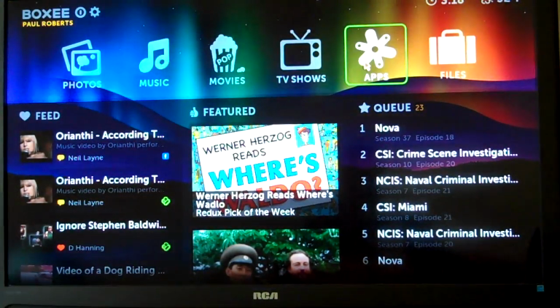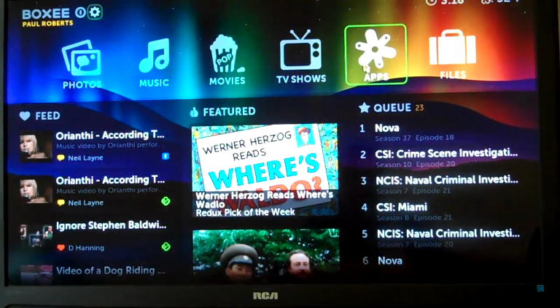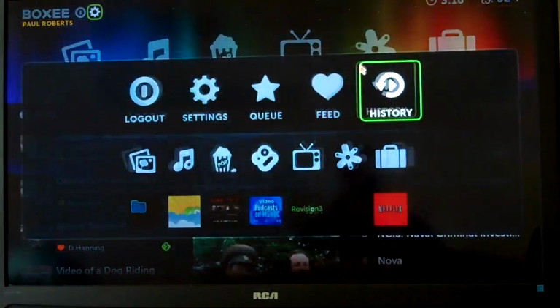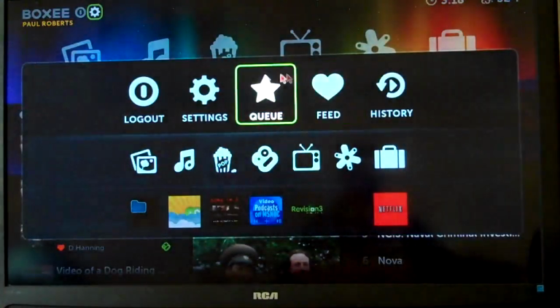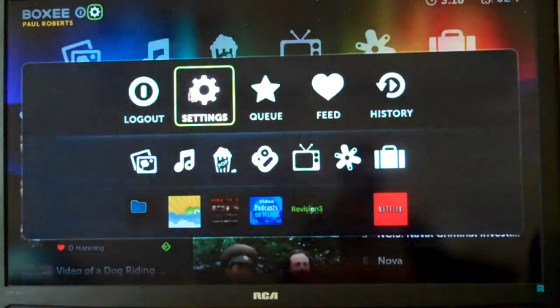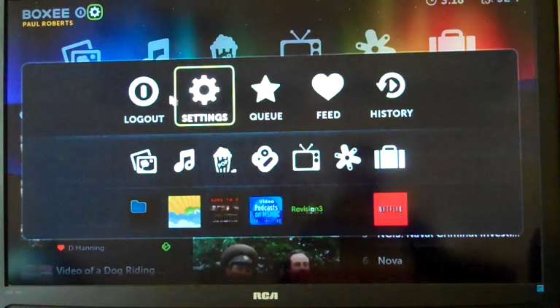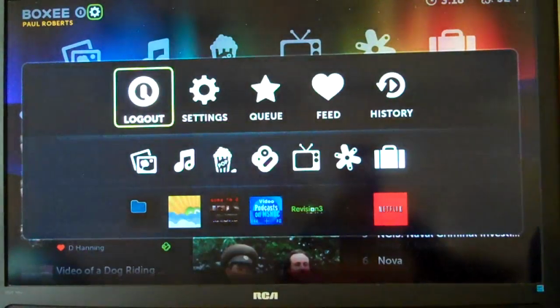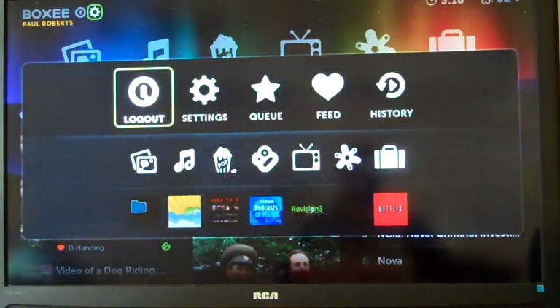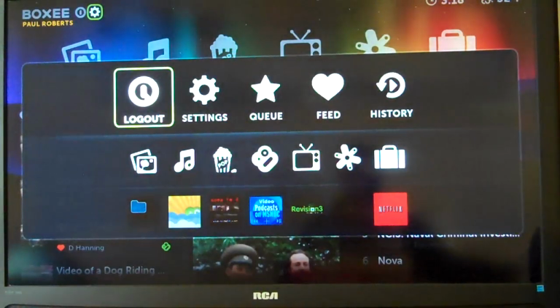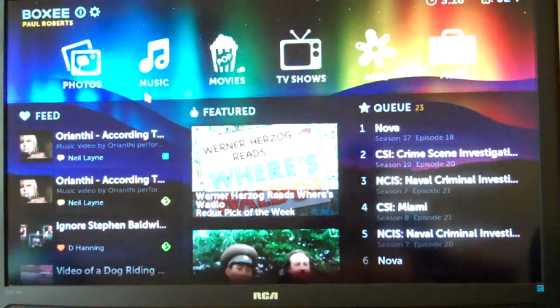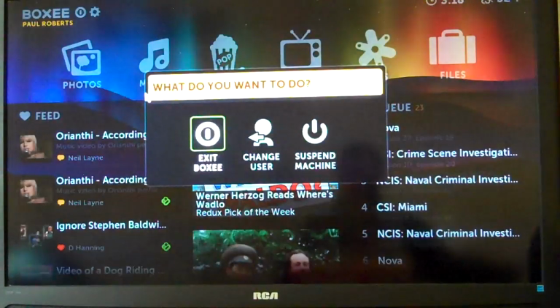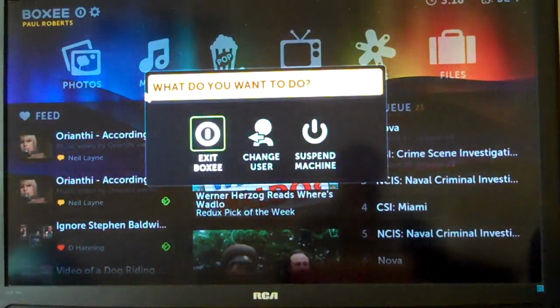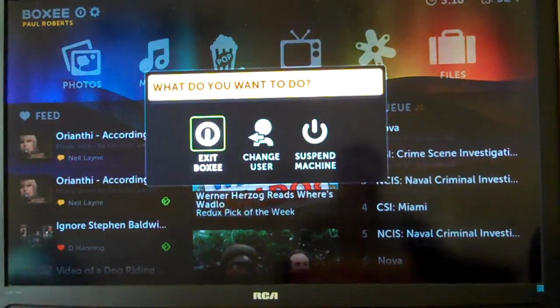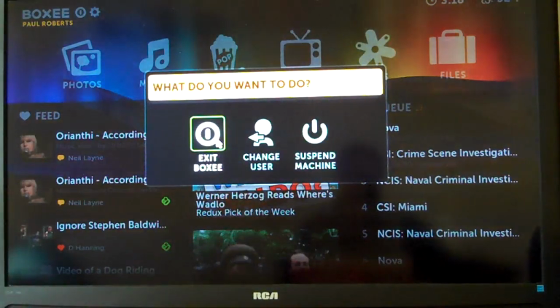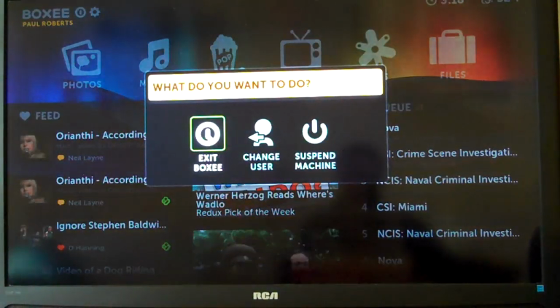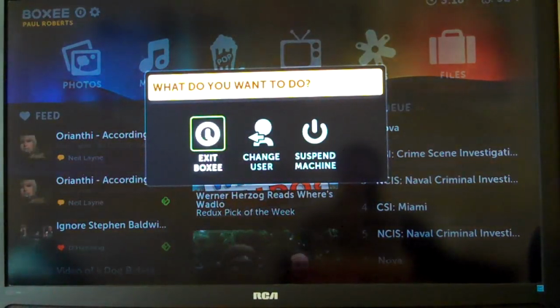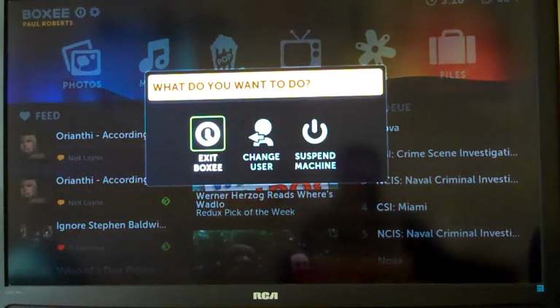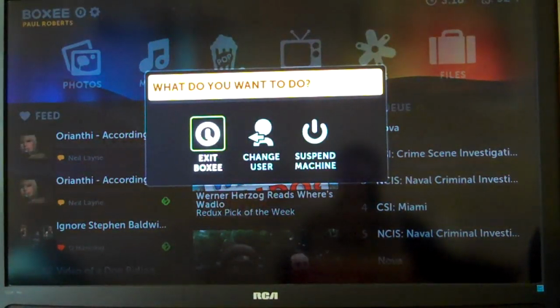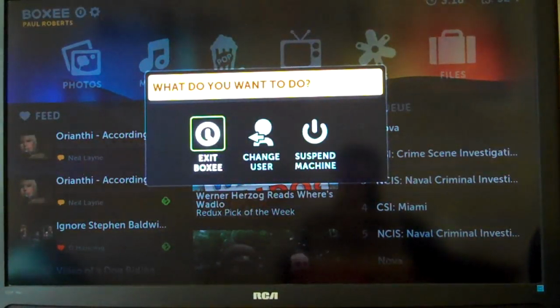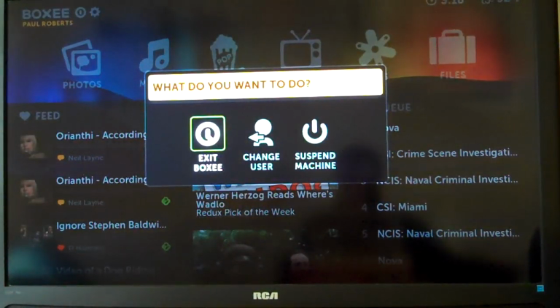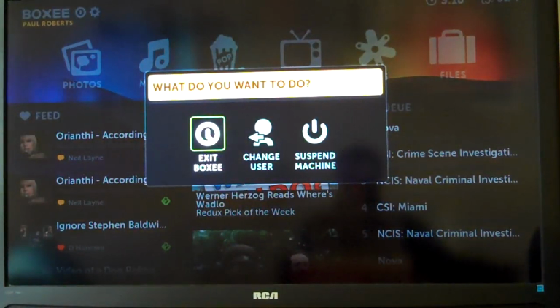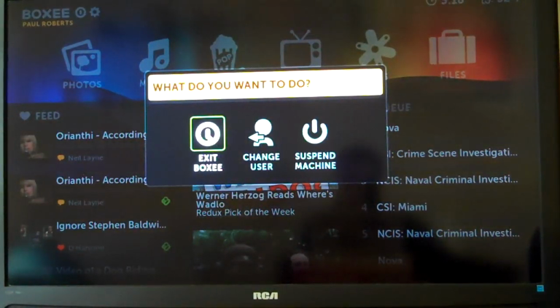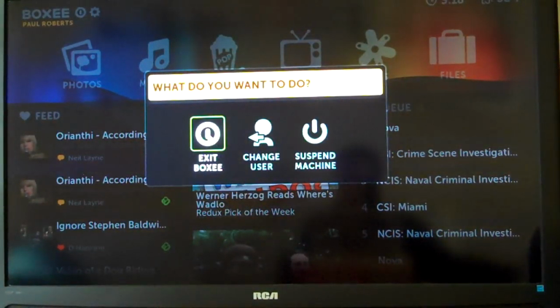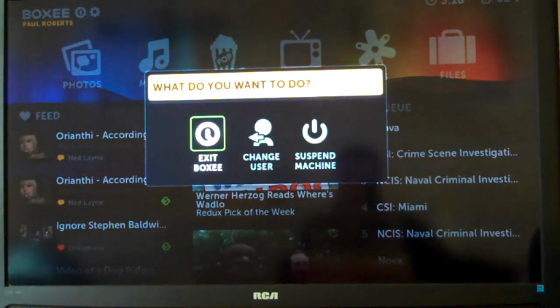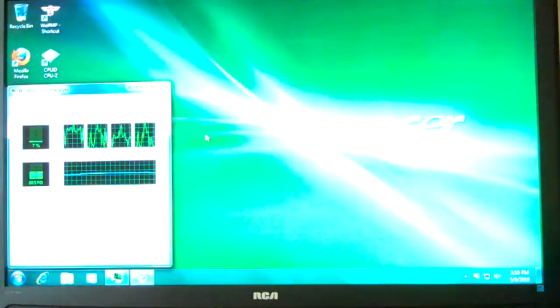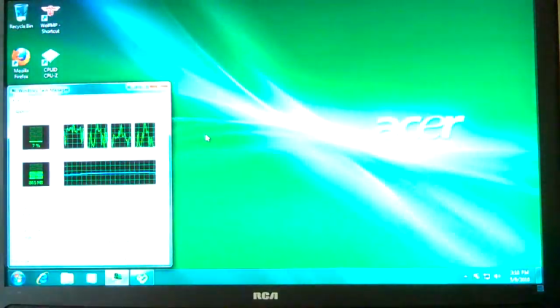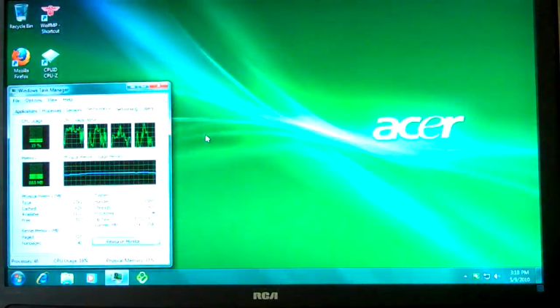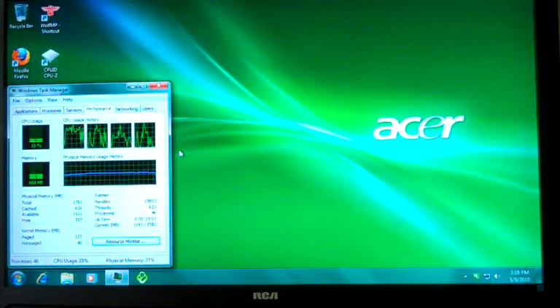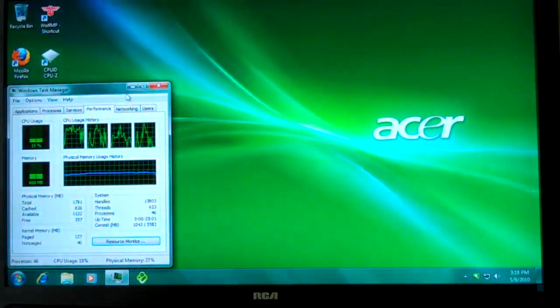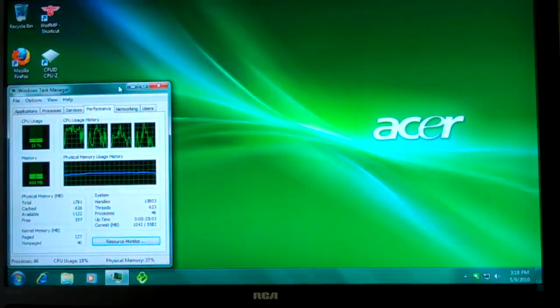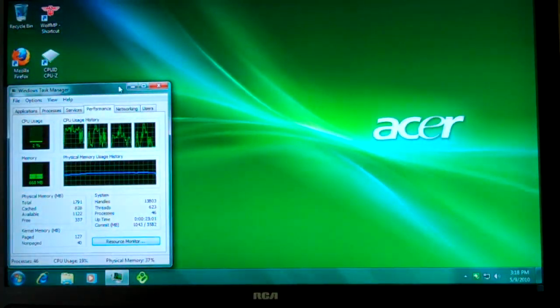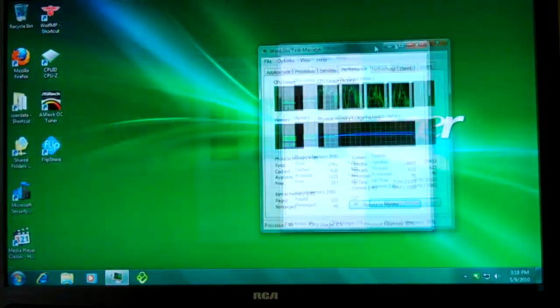So I think that's pretty much it for Boxy. Let's go ahead and close that out. I think that gives you a good overview of what it's doing.